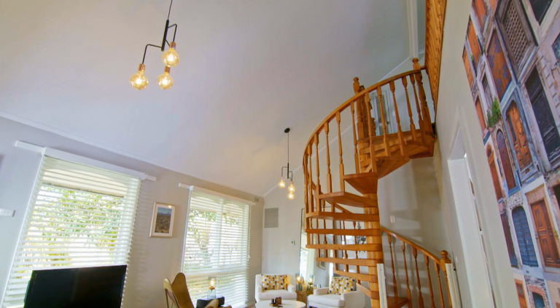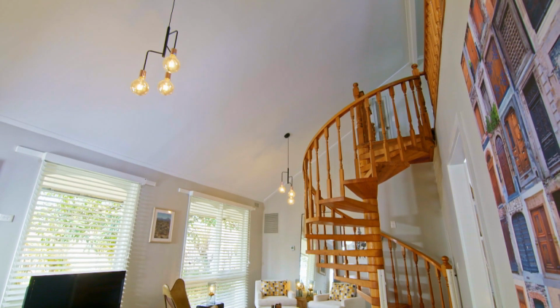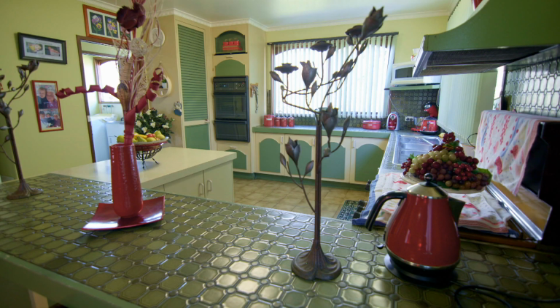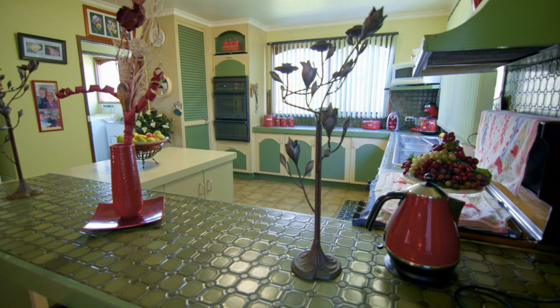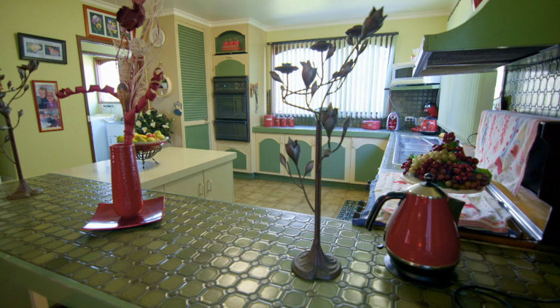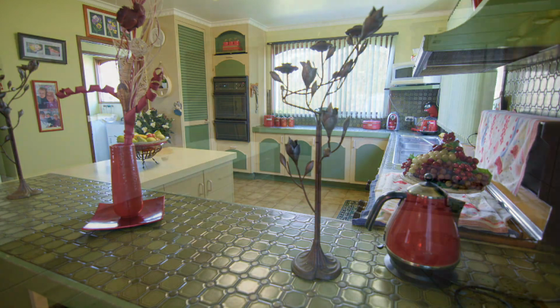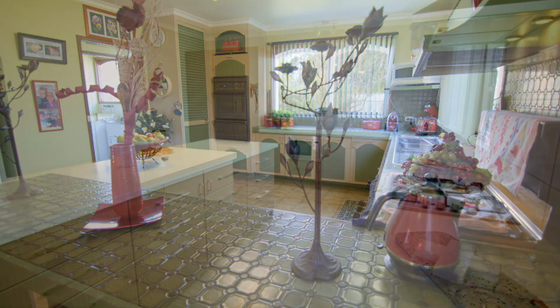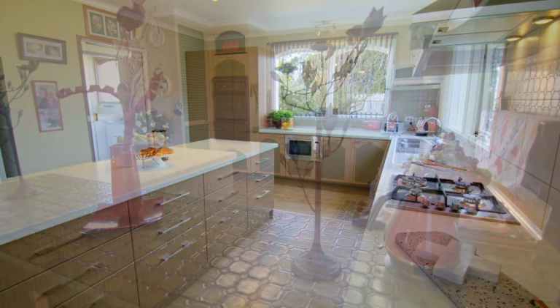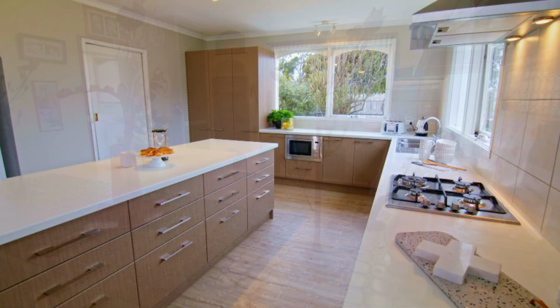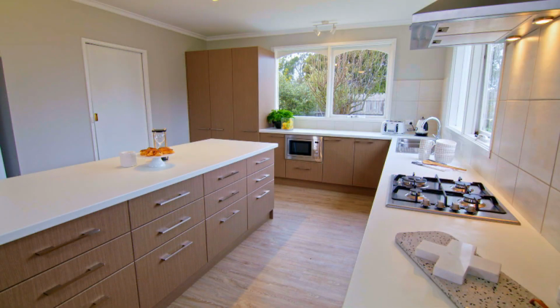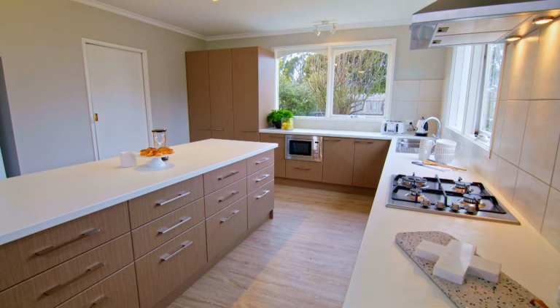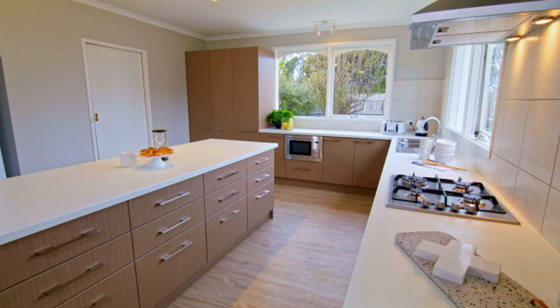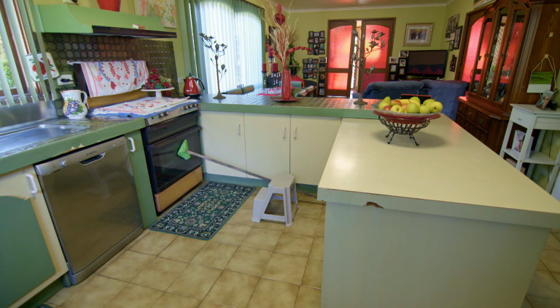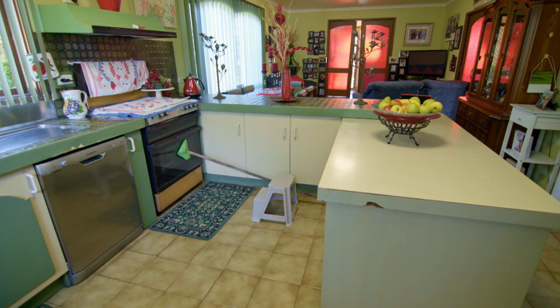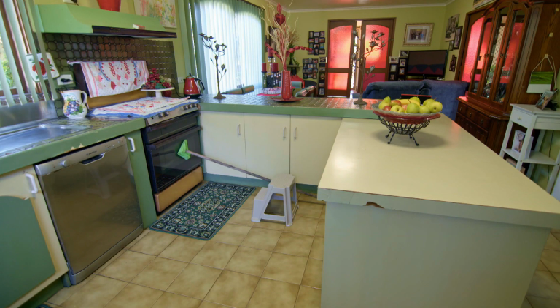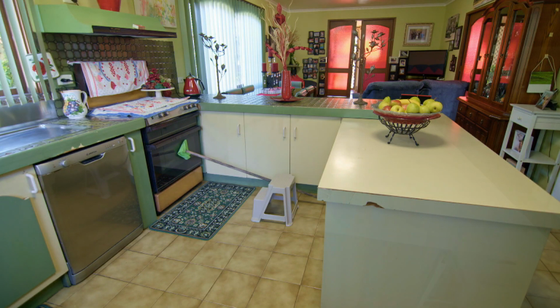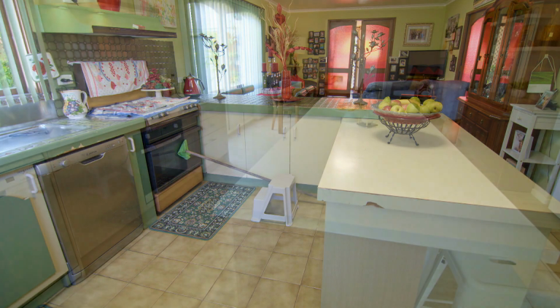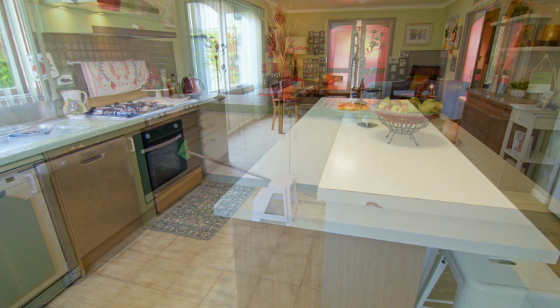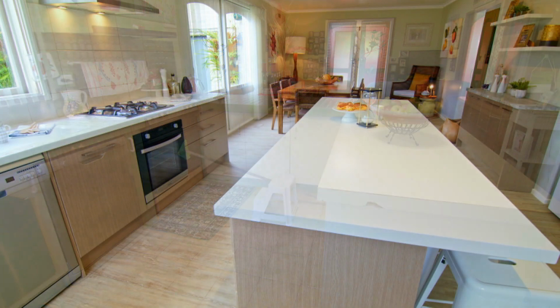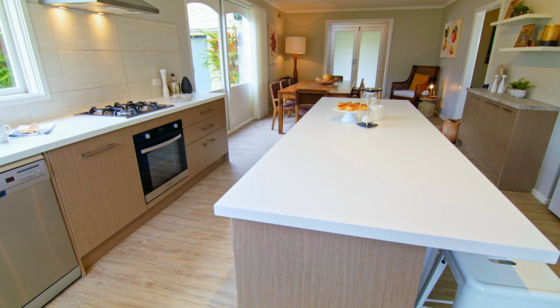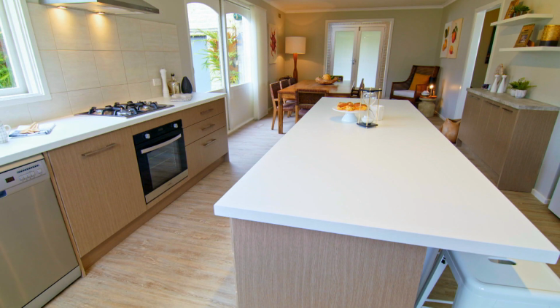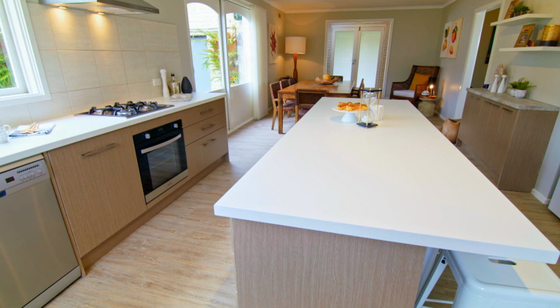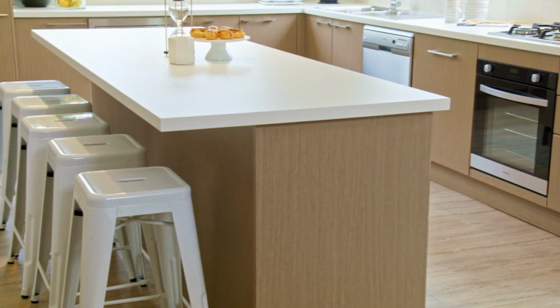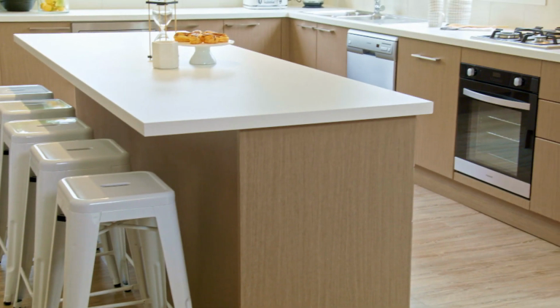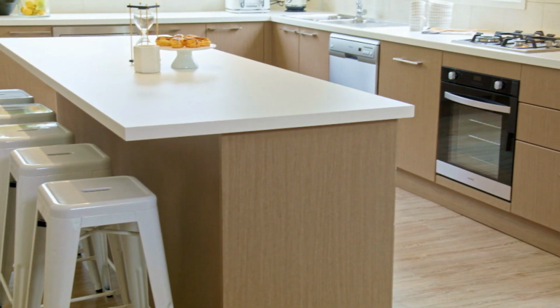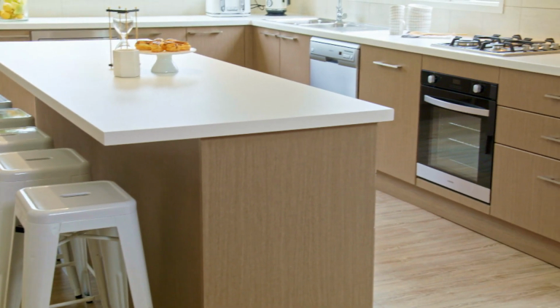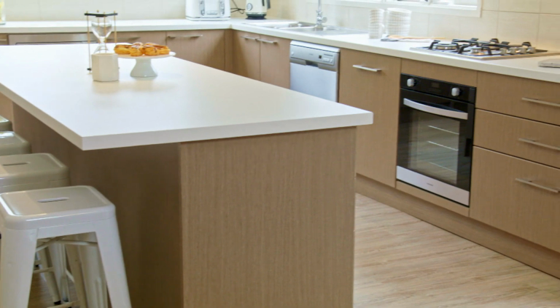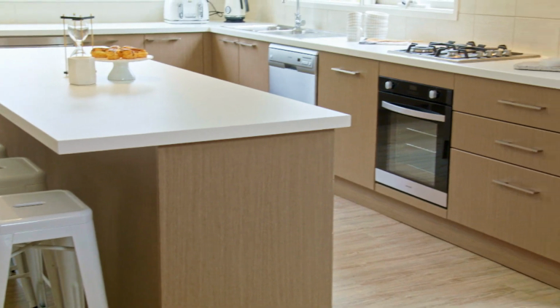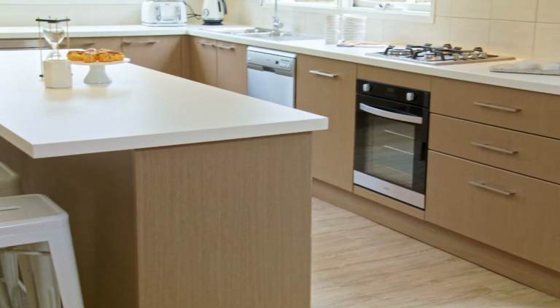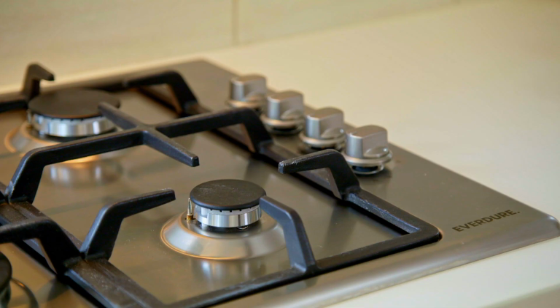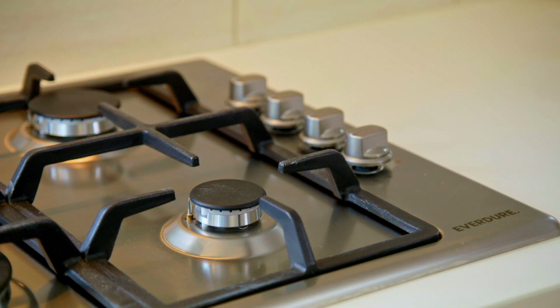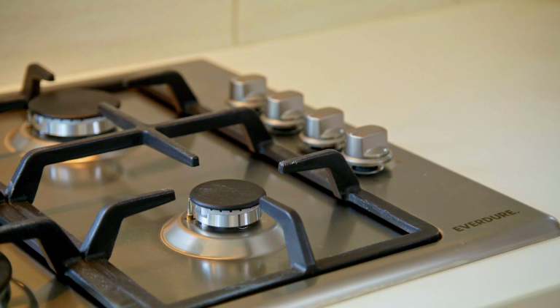We had to say adios to the crumbling kitchen and install a whole new one, complete with a centre island and gleaming new appliances.